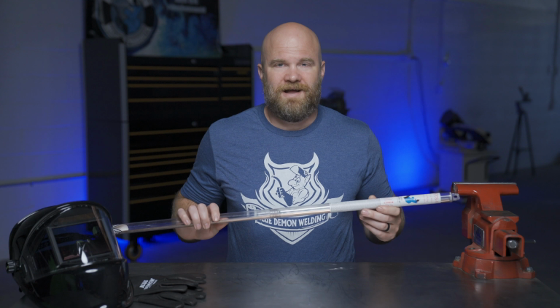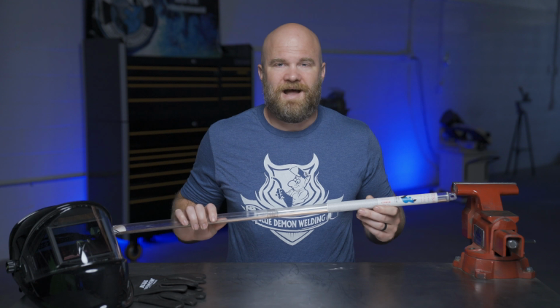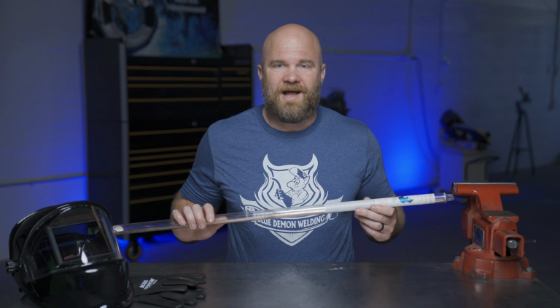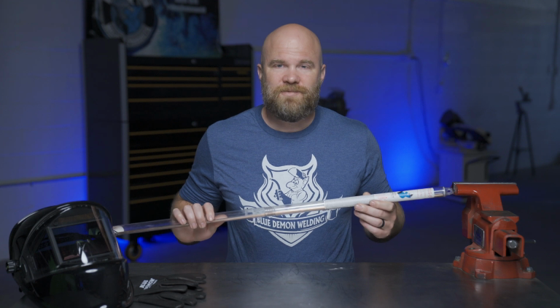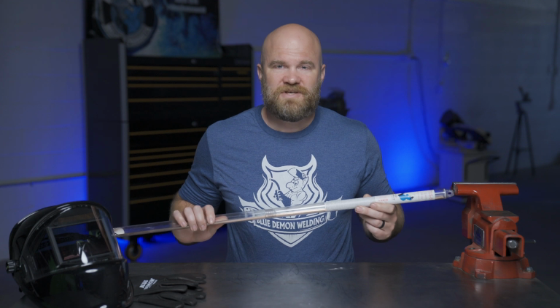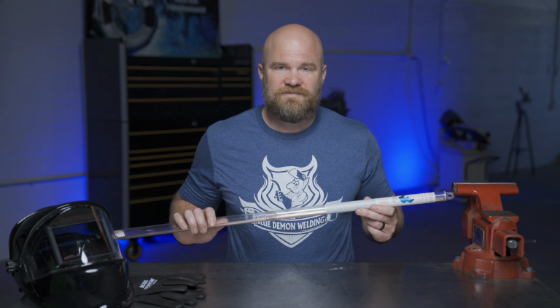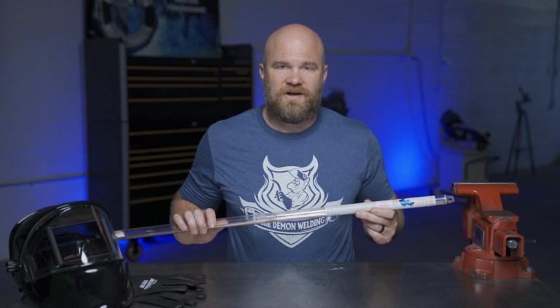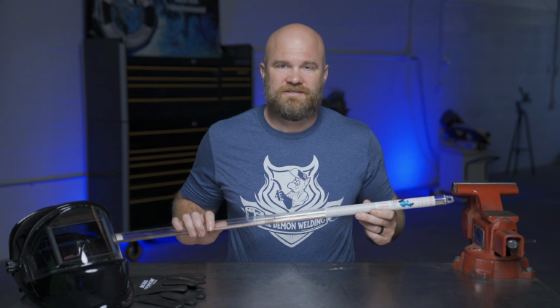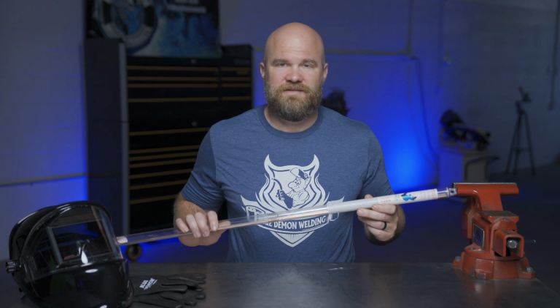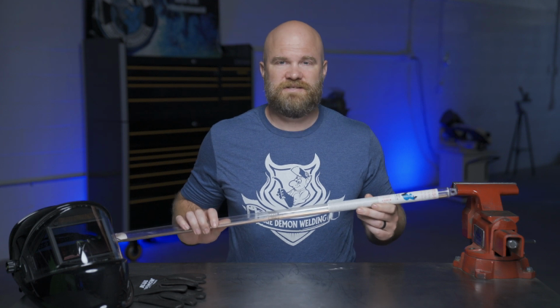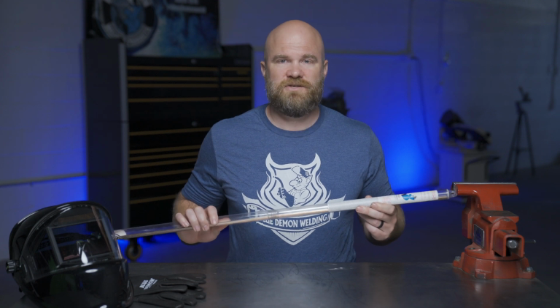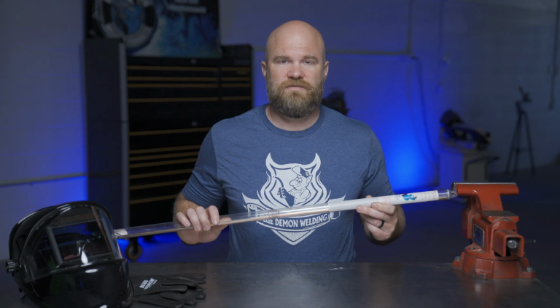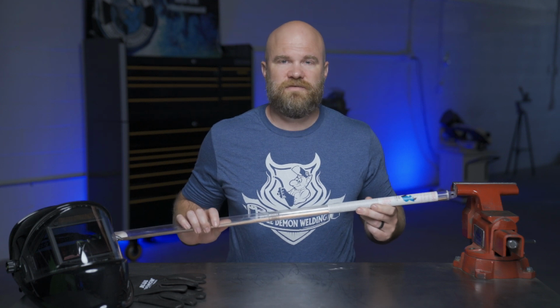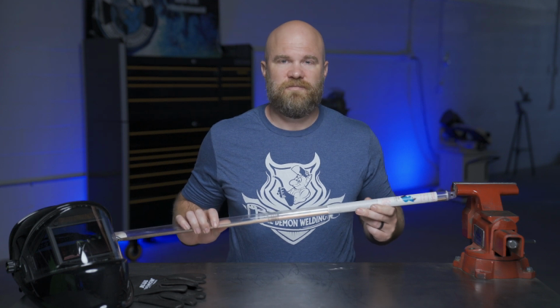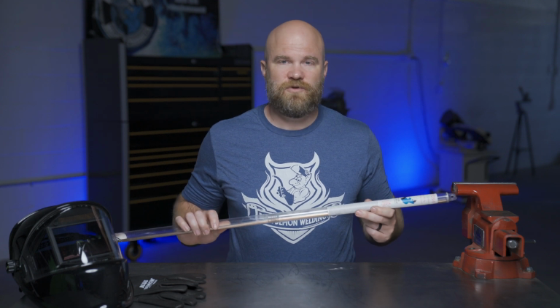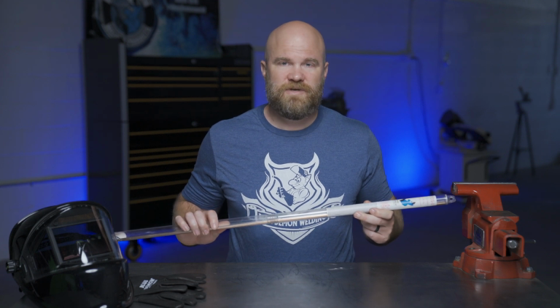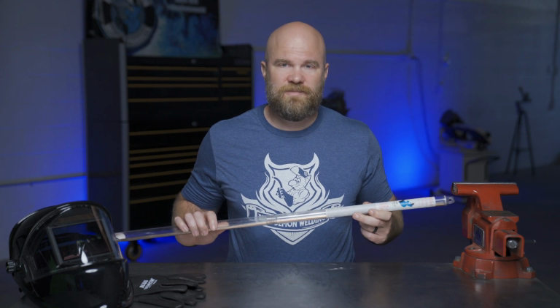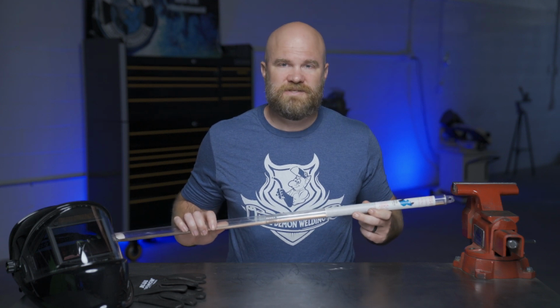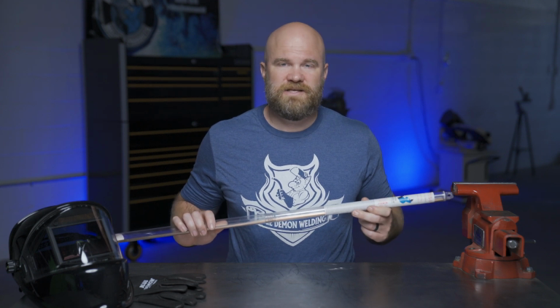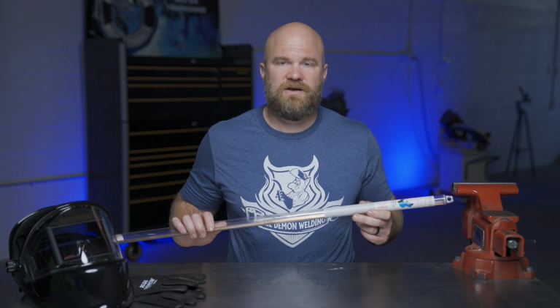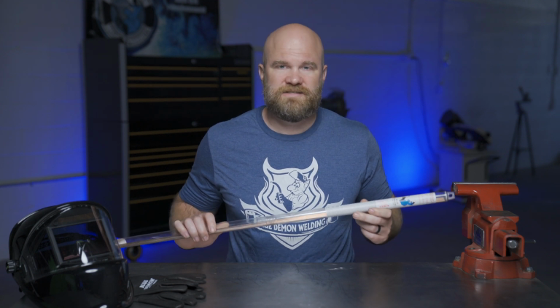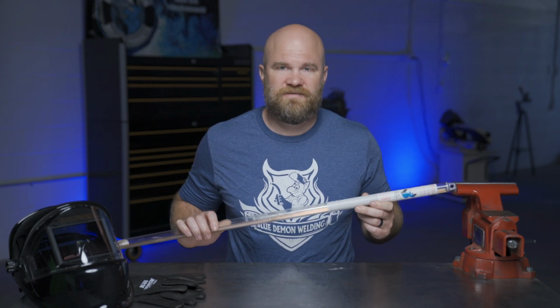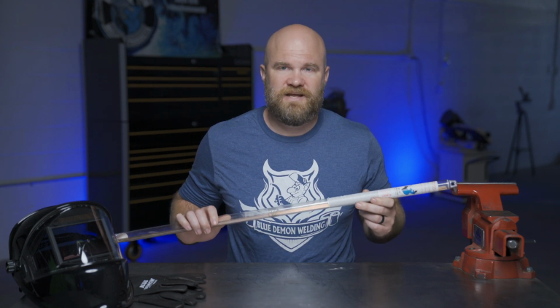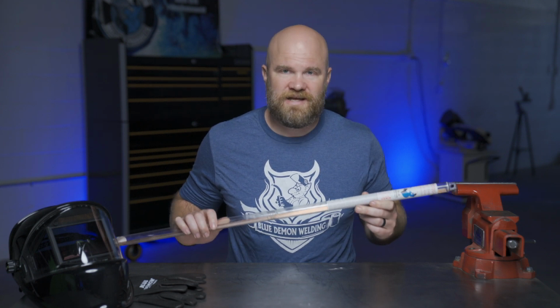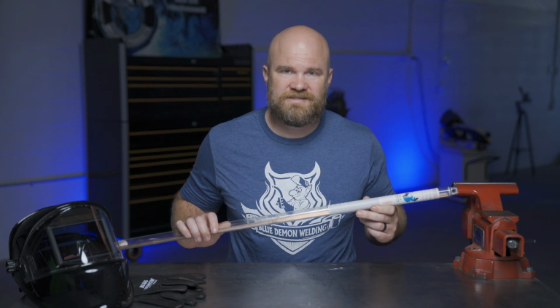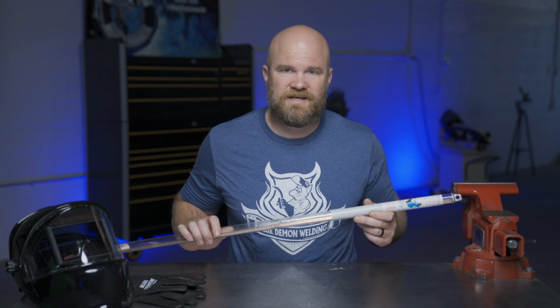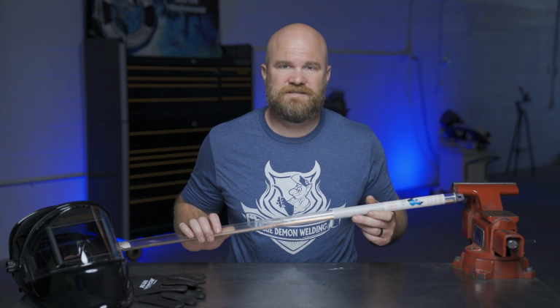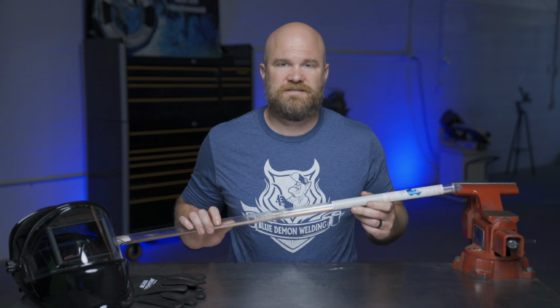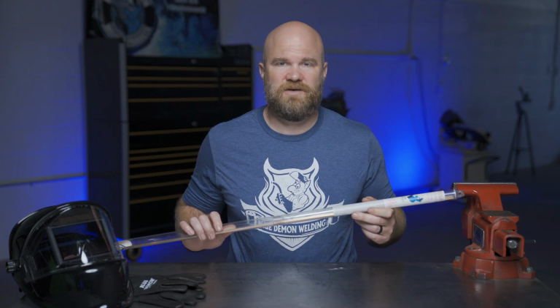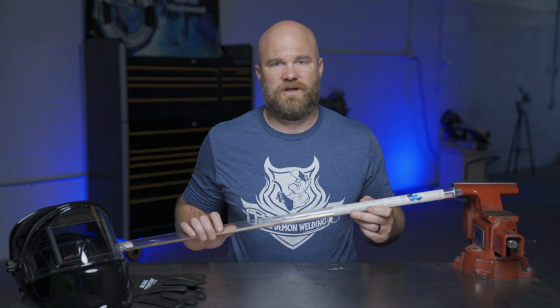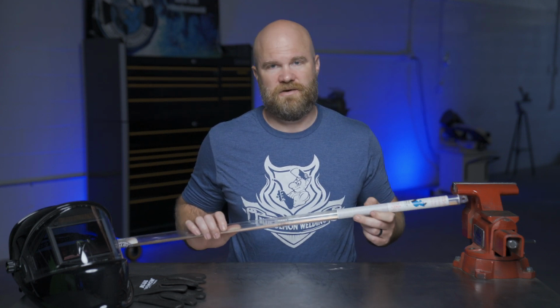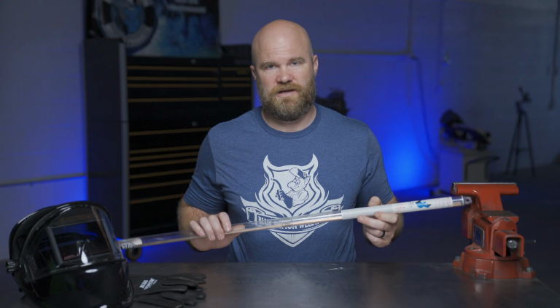Hi, I'm Justin Voss, and this is an overview of Blue Demon's ER70S6 TIG welding rod.